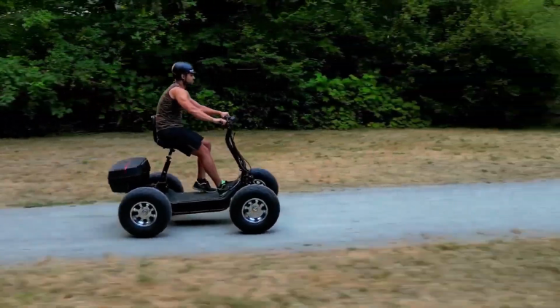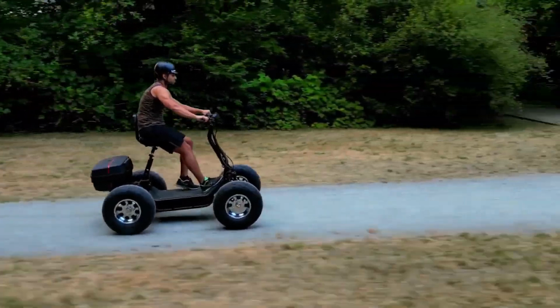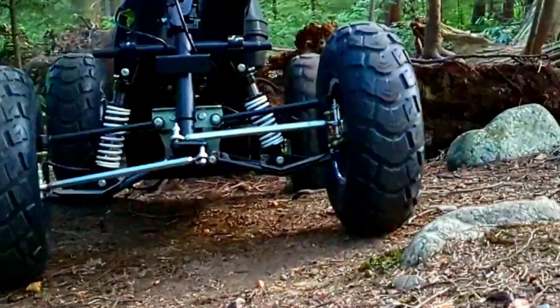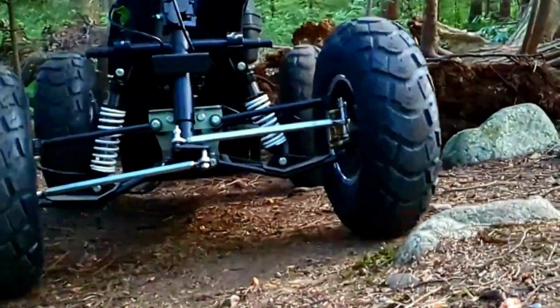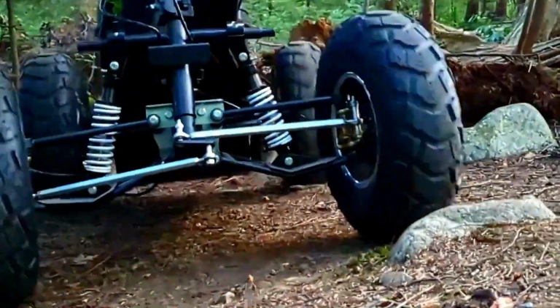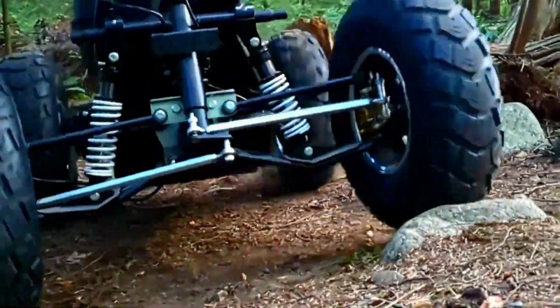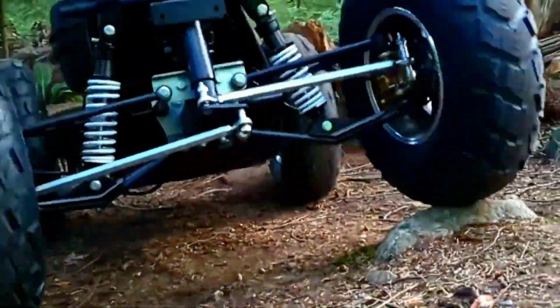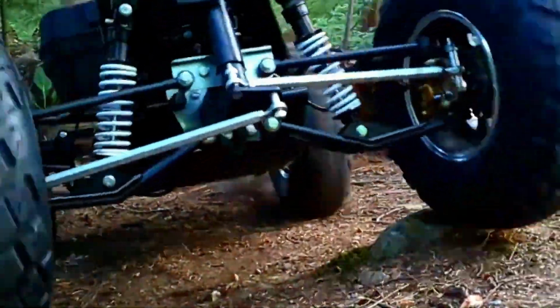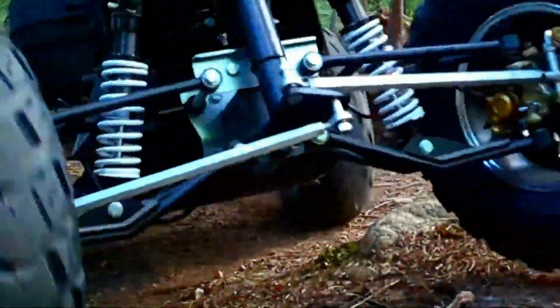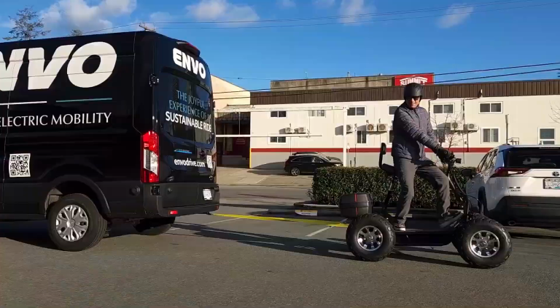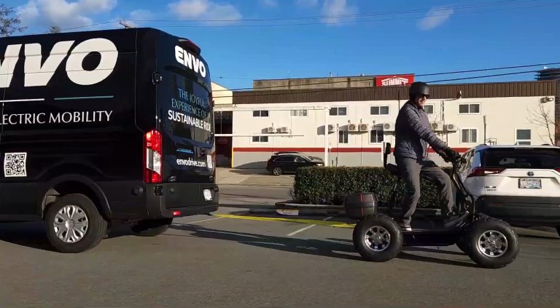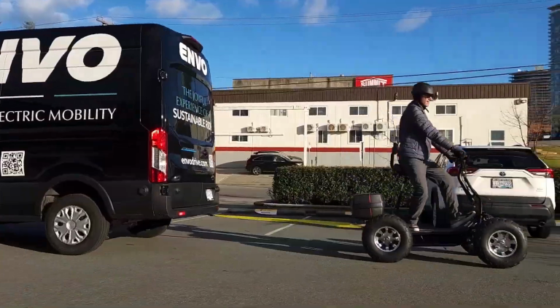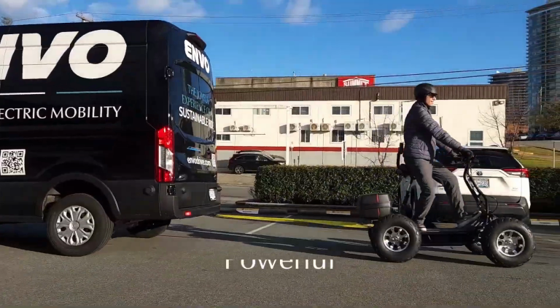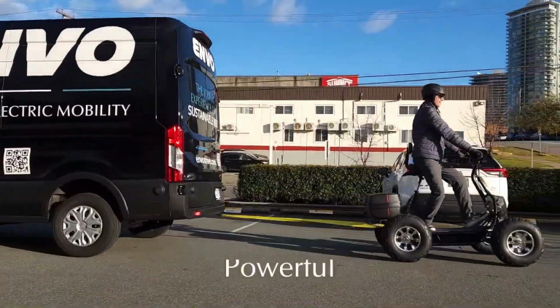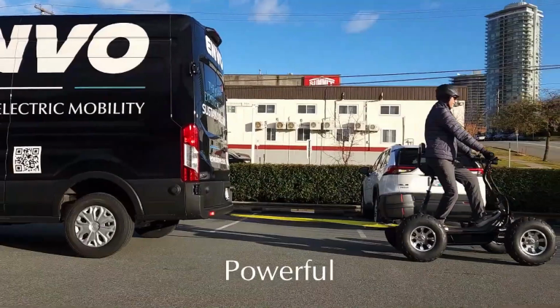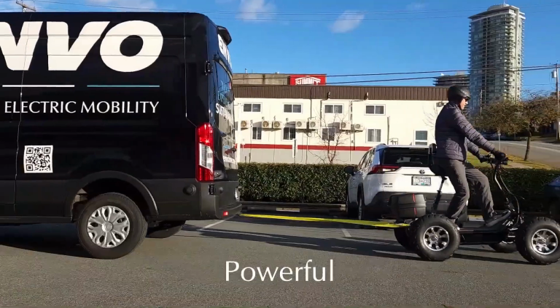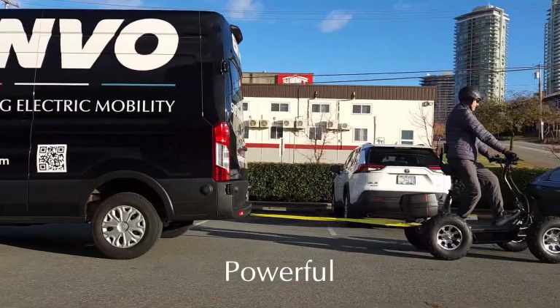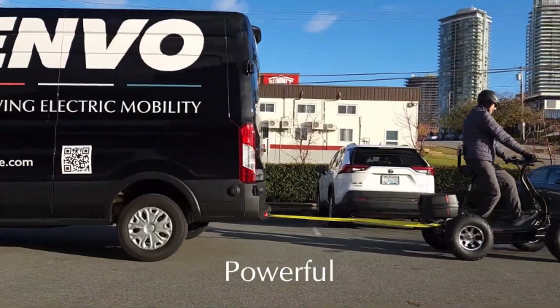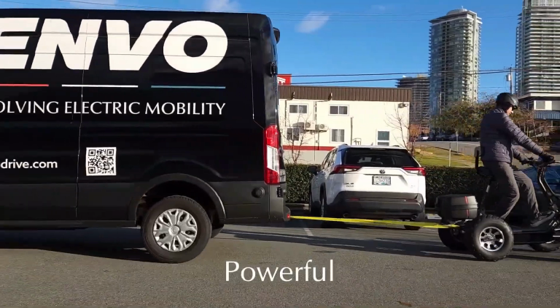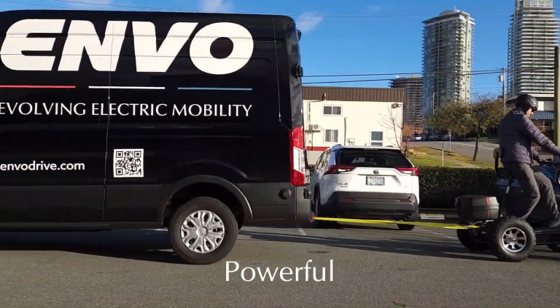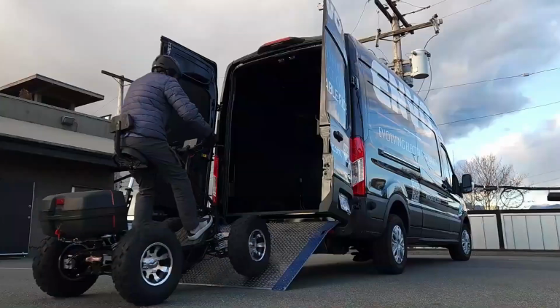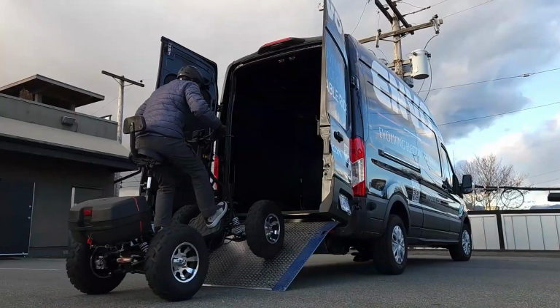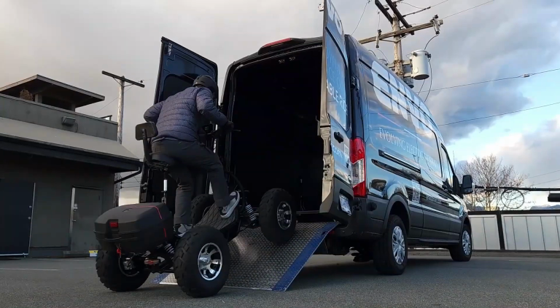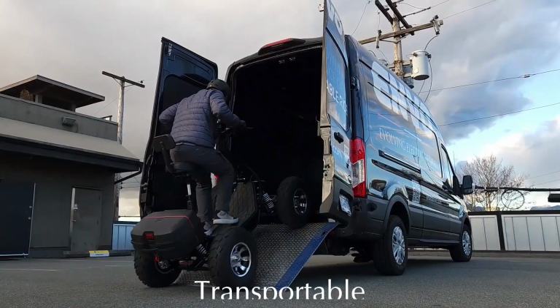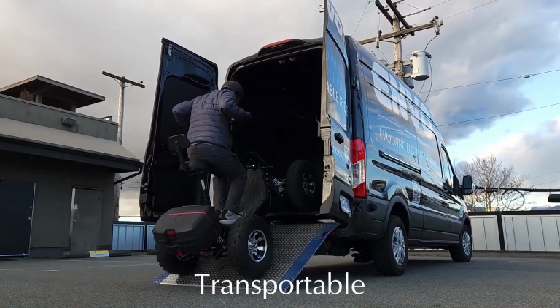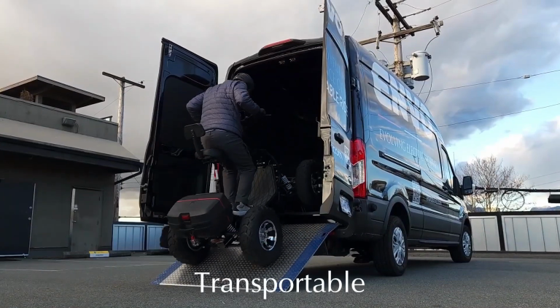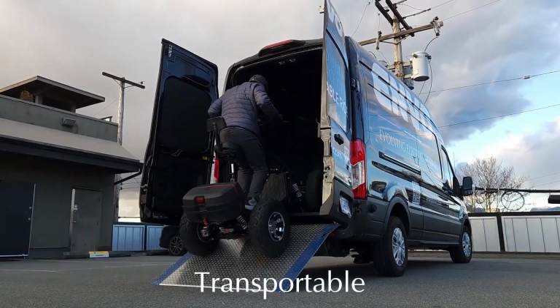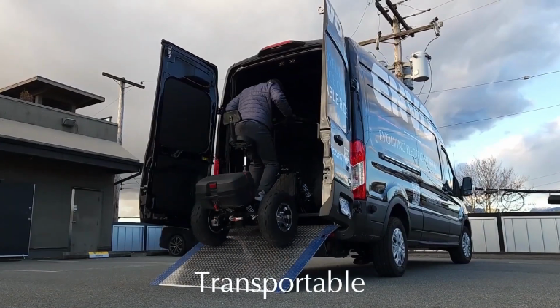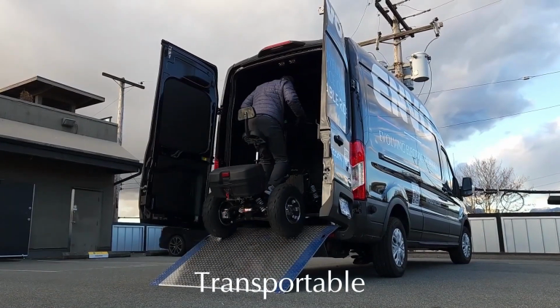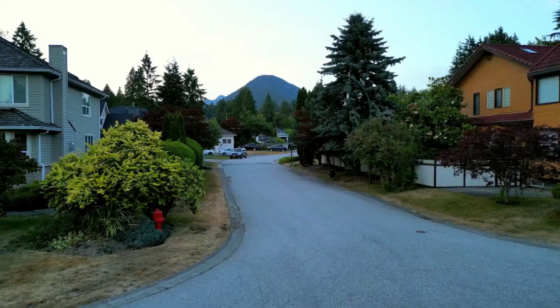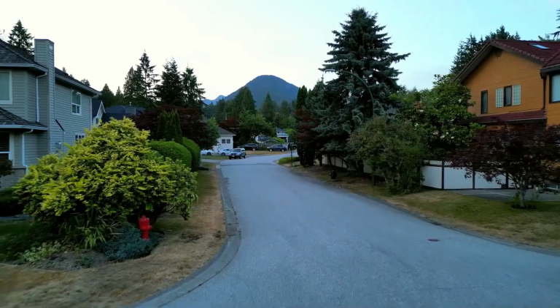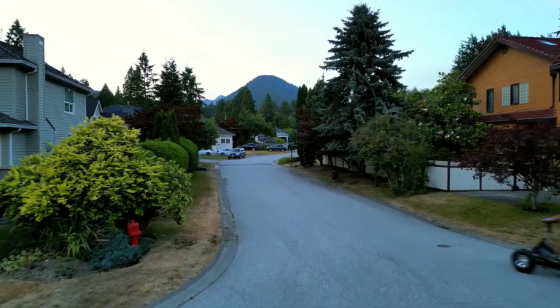The adjustable handlebar, grip, and steering ensure user comfort. The sale price is $10,436.